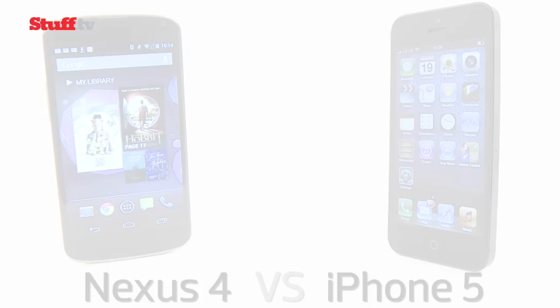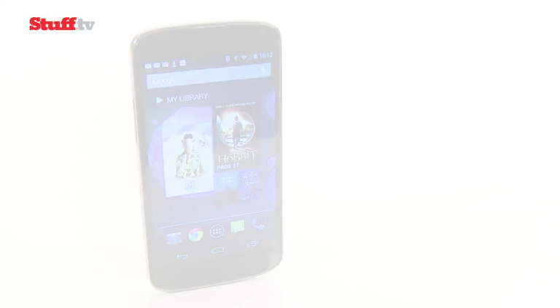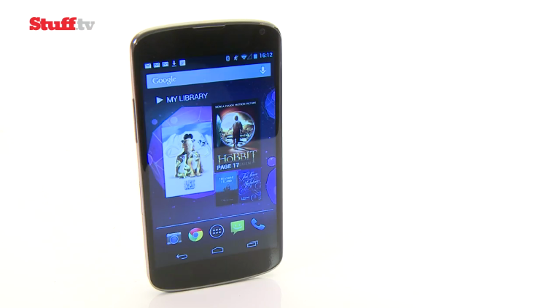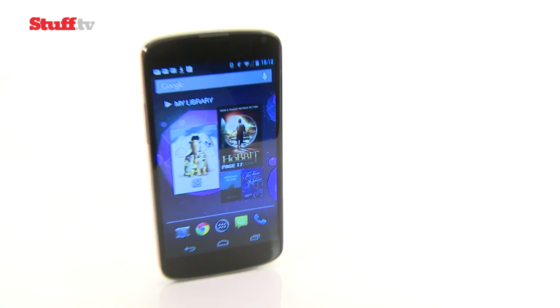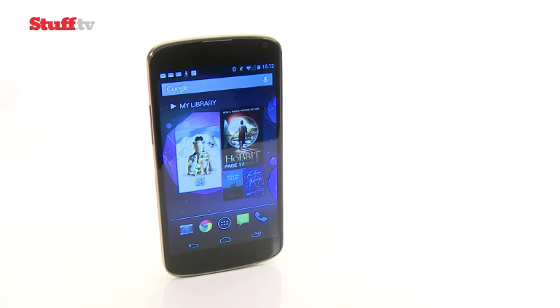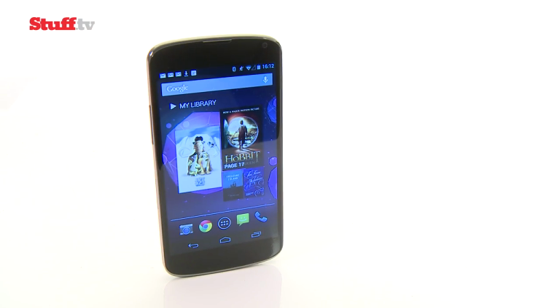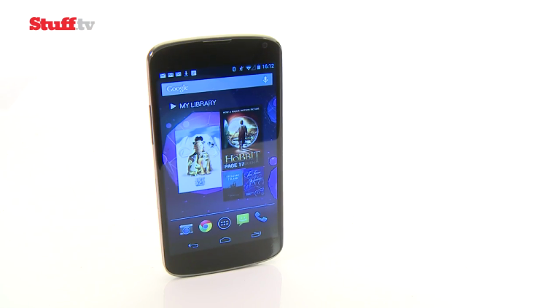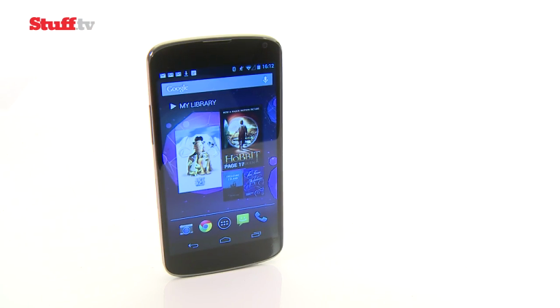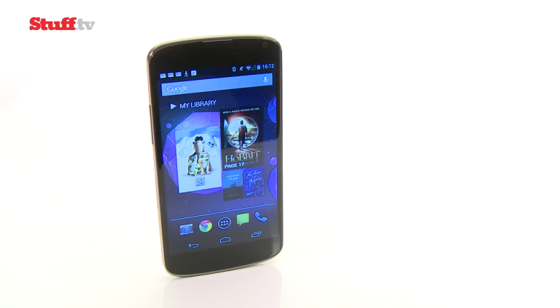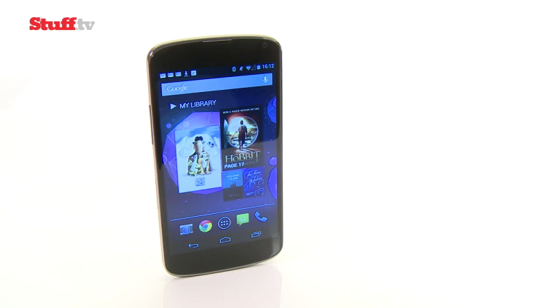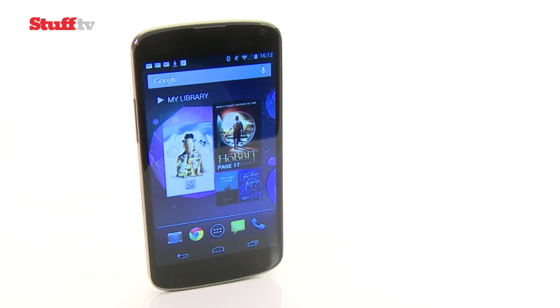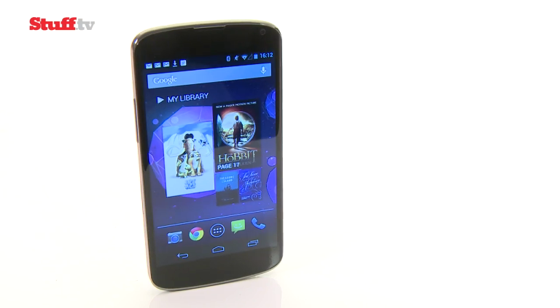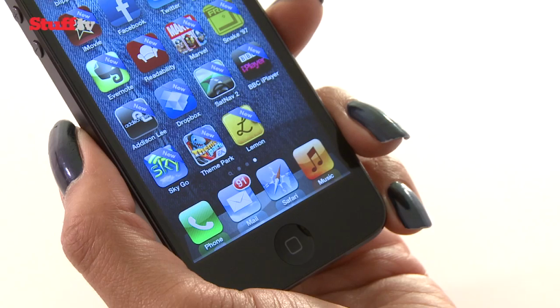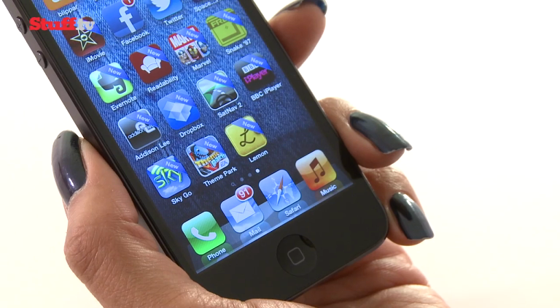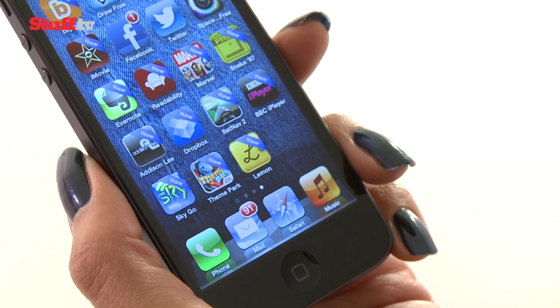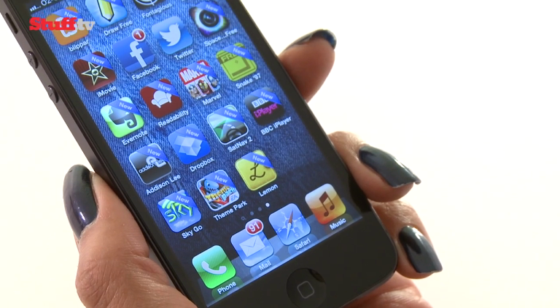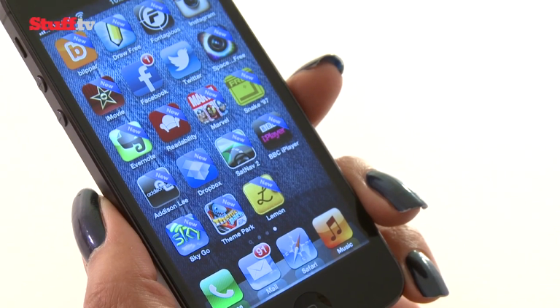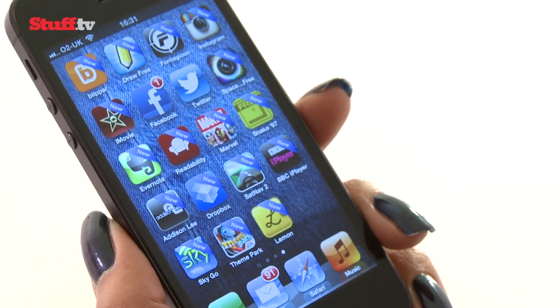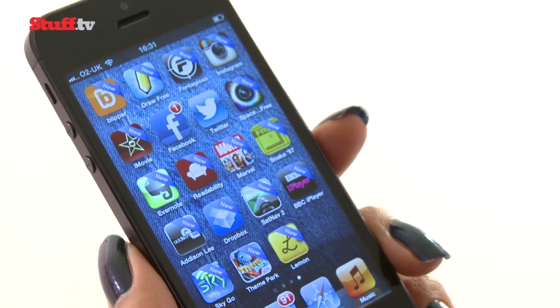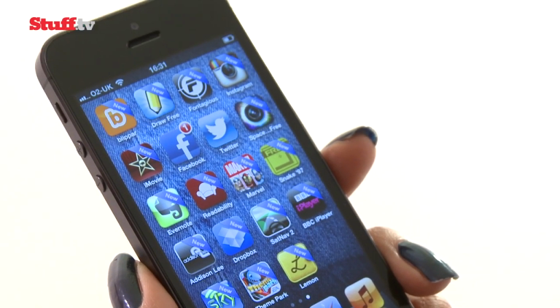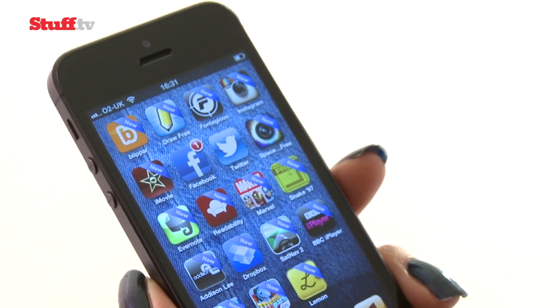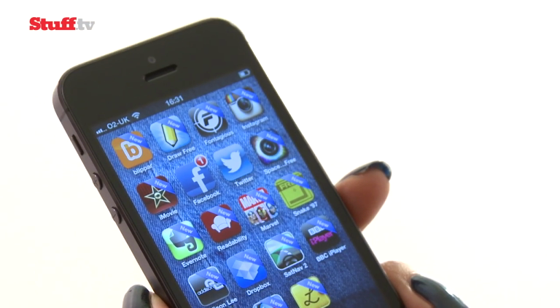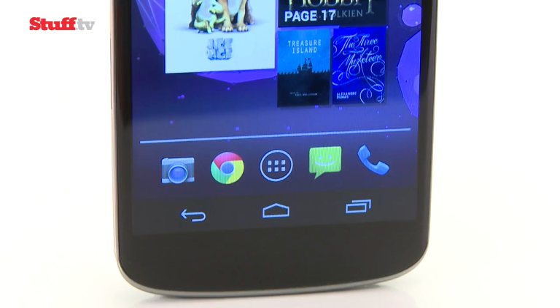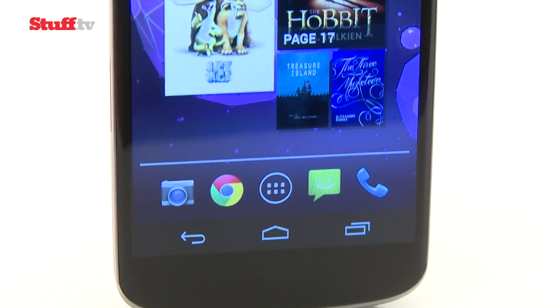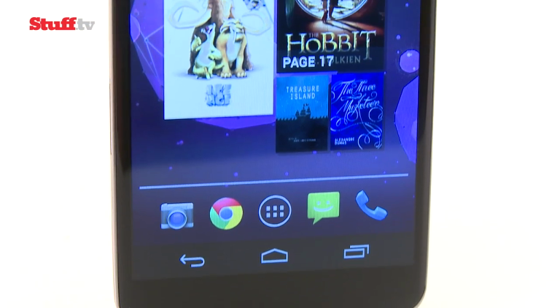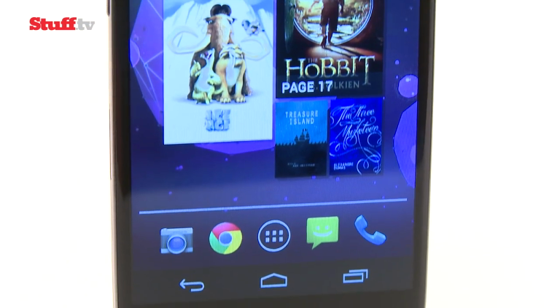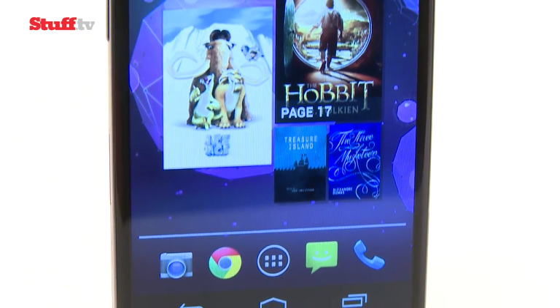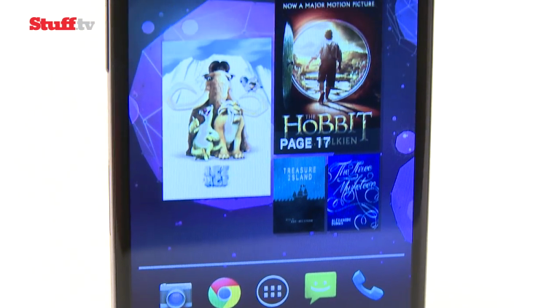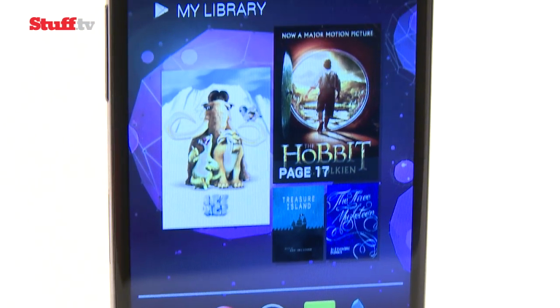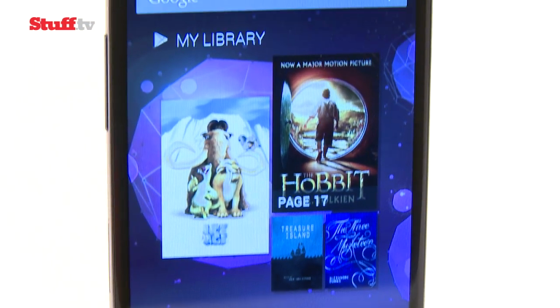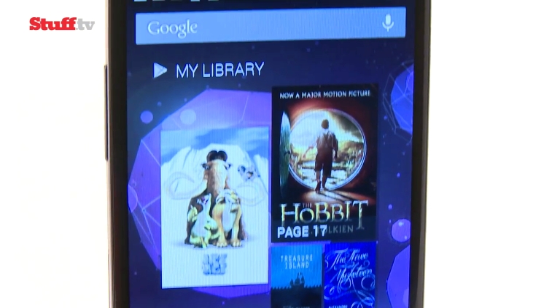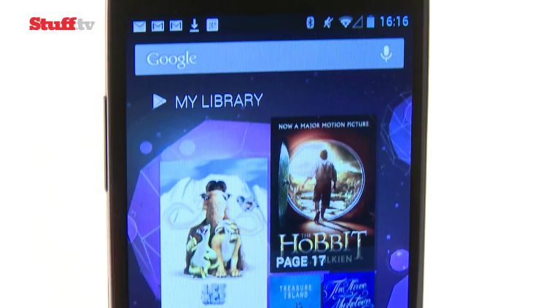The Google Nexus 4 is one of Android's finest, and while the iPhone 5 needs no introduction, it's up against some serious competition.